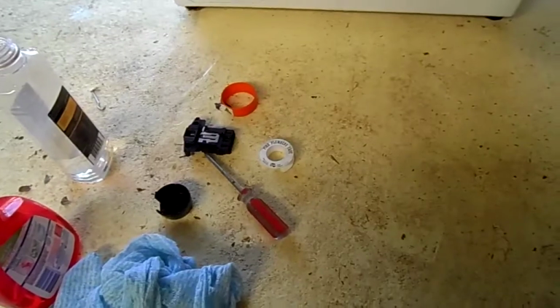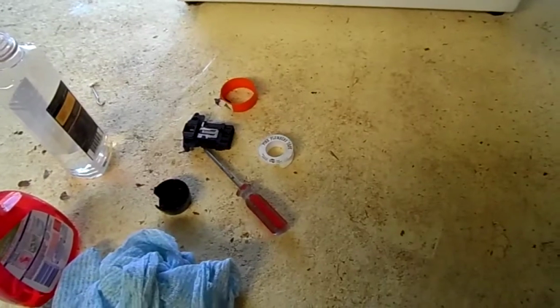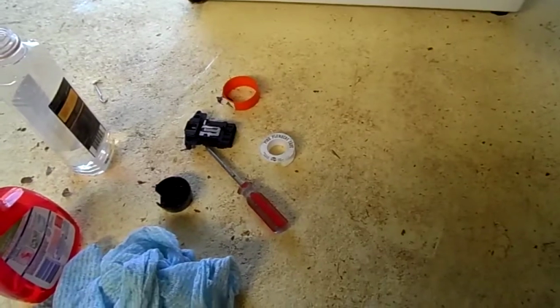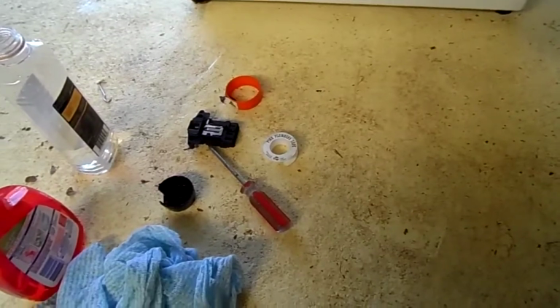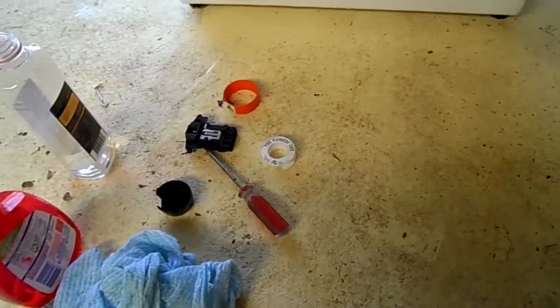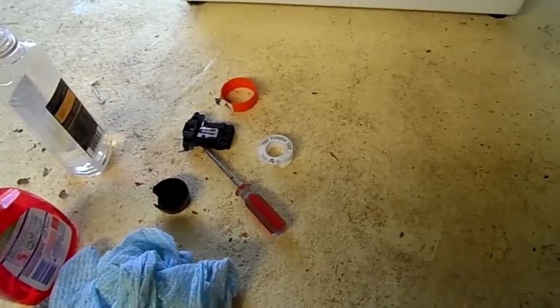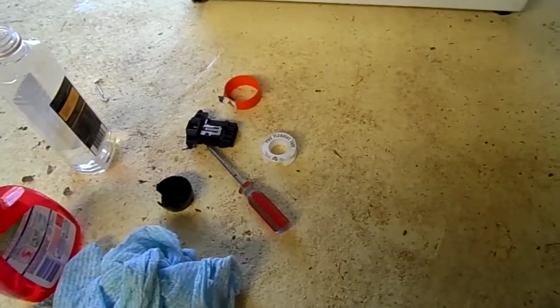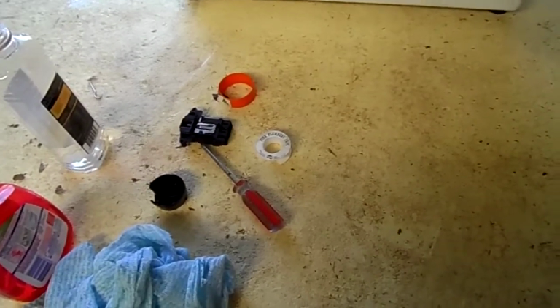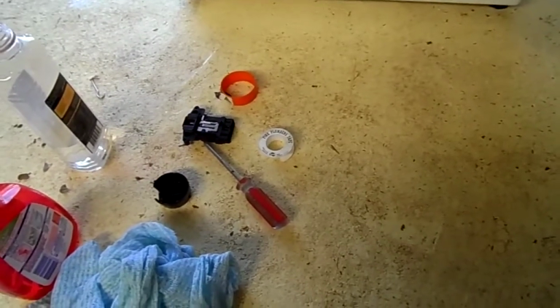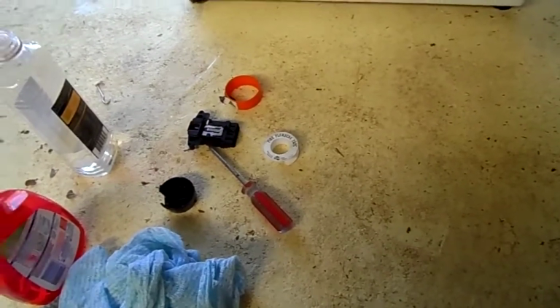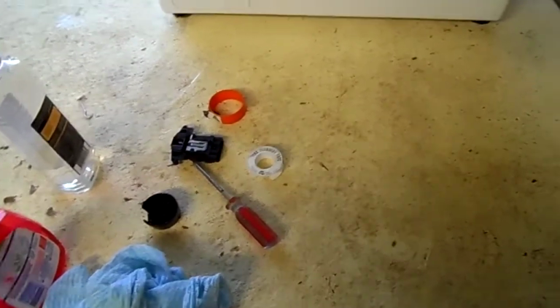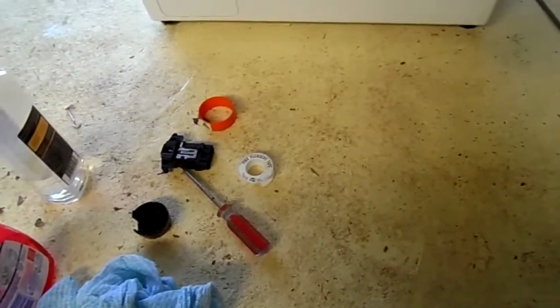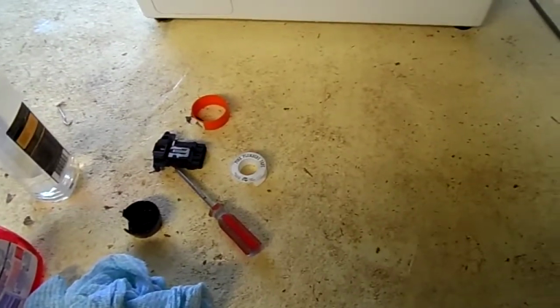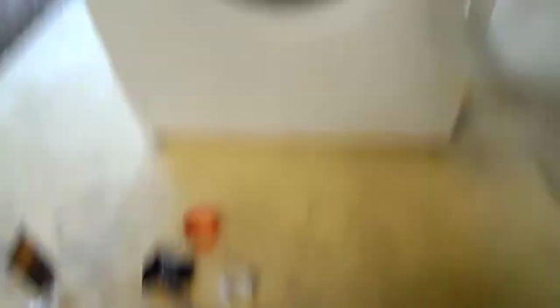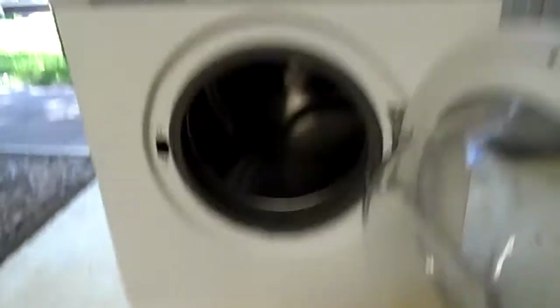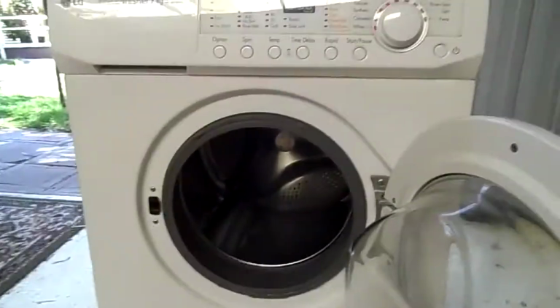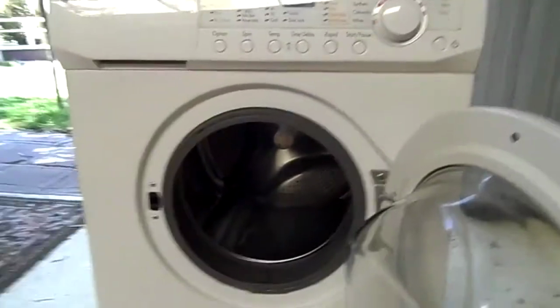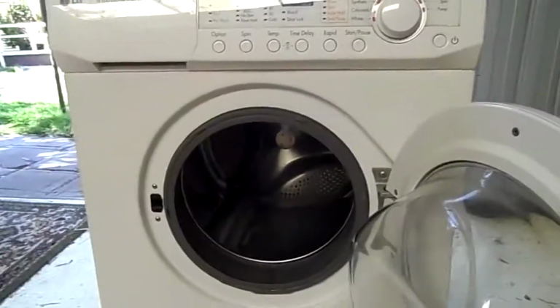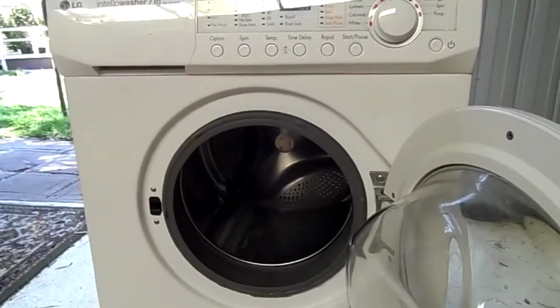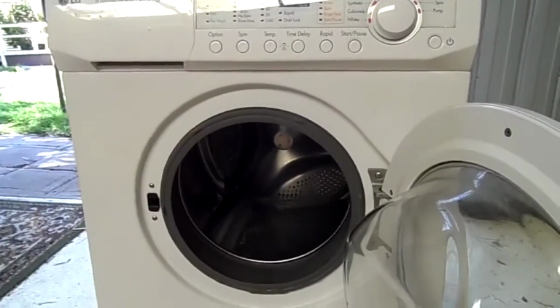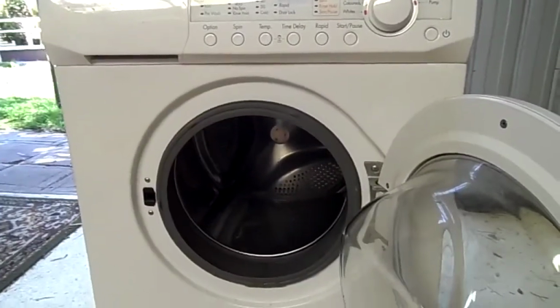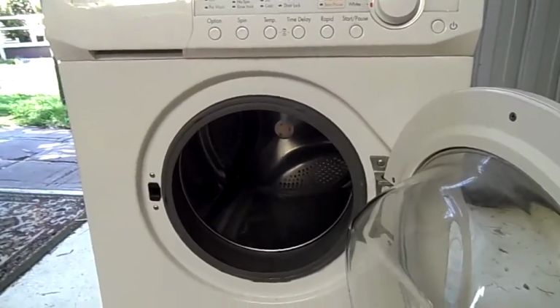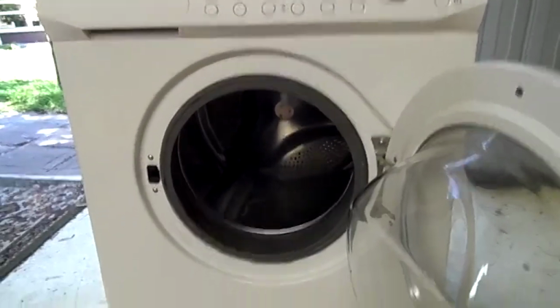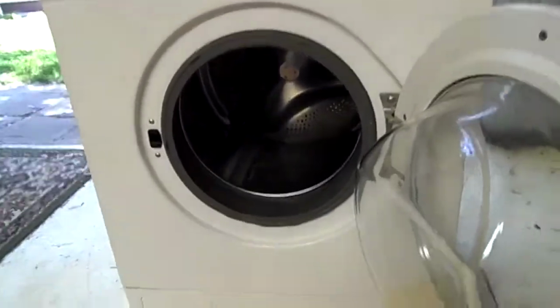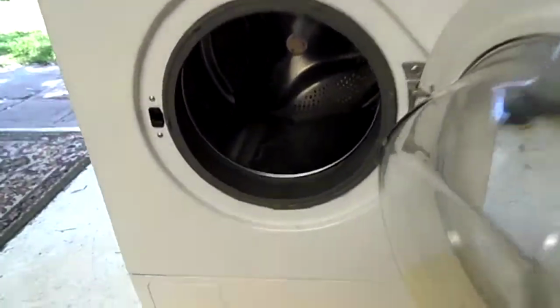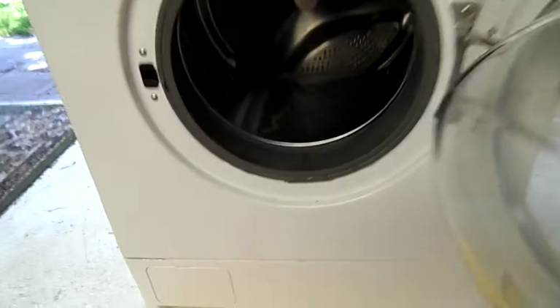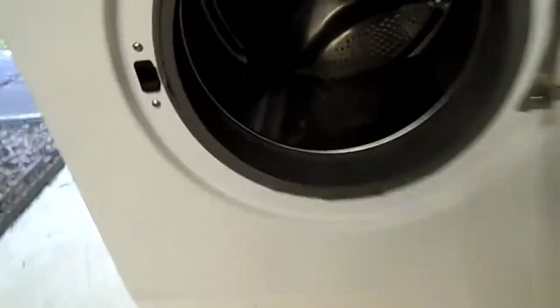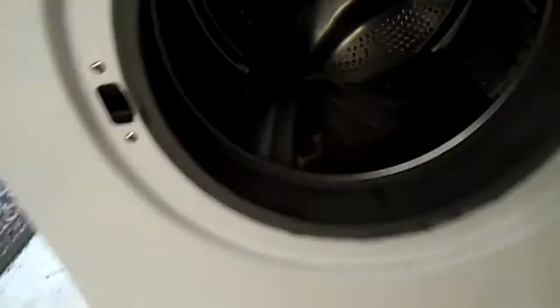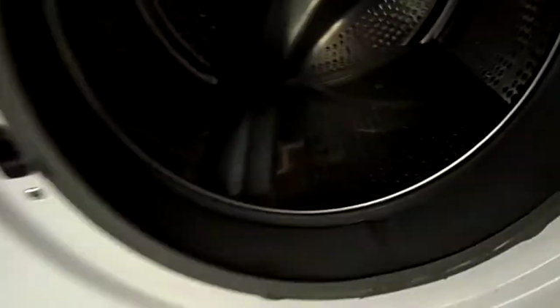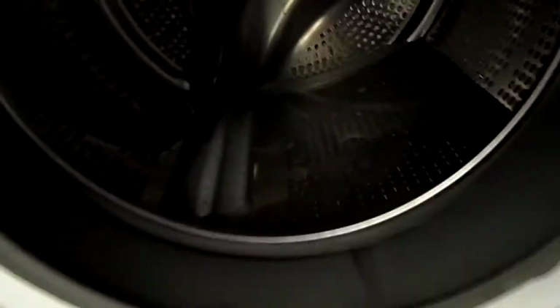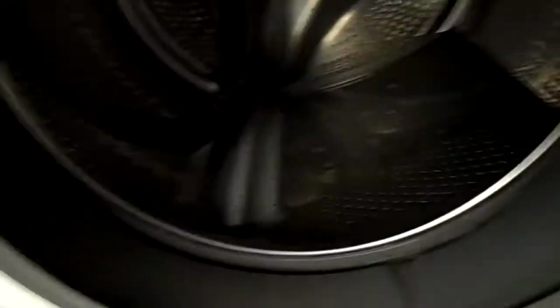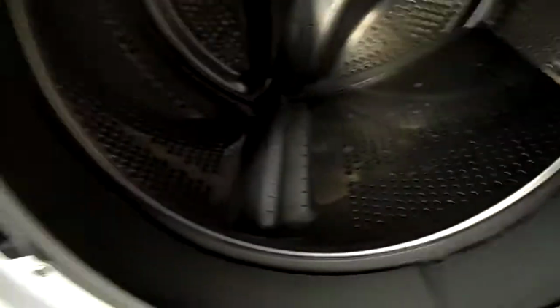G'day everyone. Well a bit of an unexpected surprise — the beast is still here, it's still working fine.